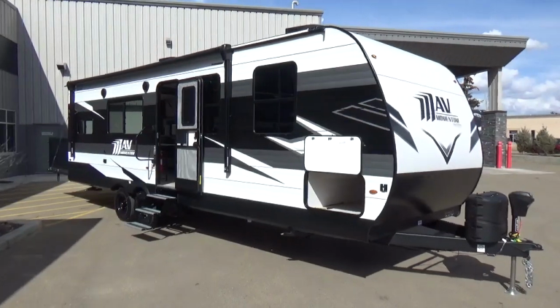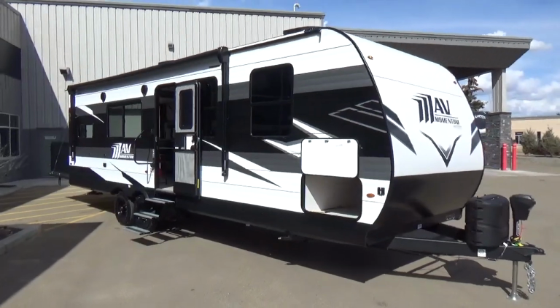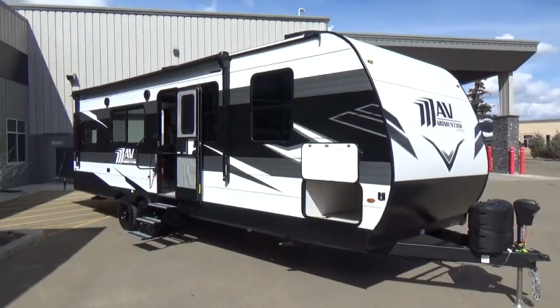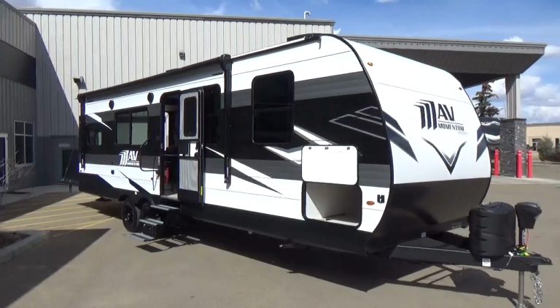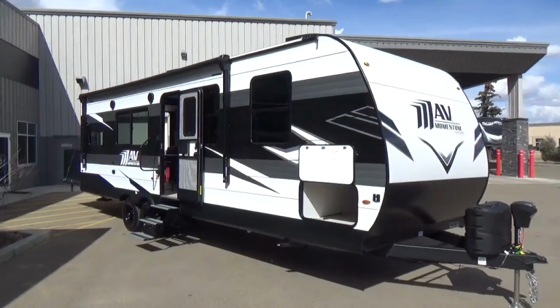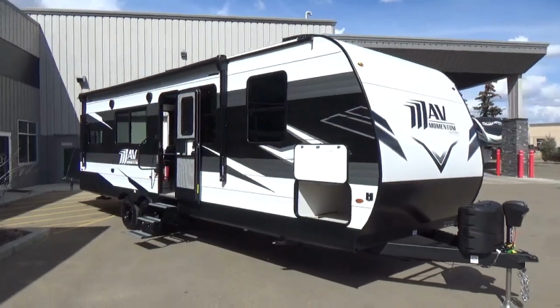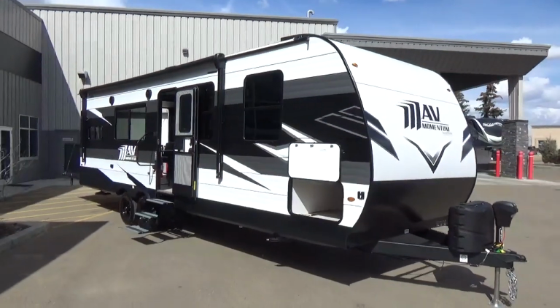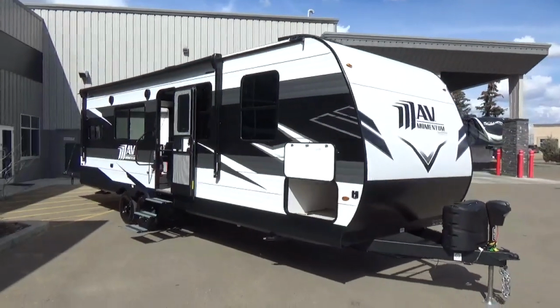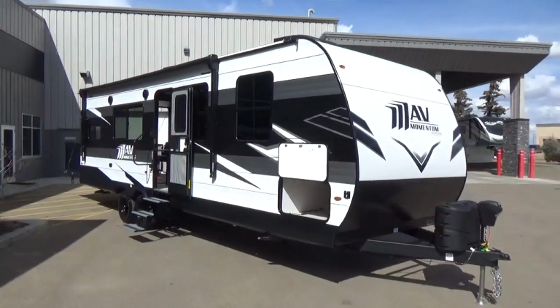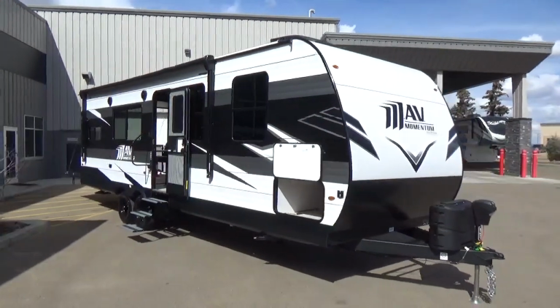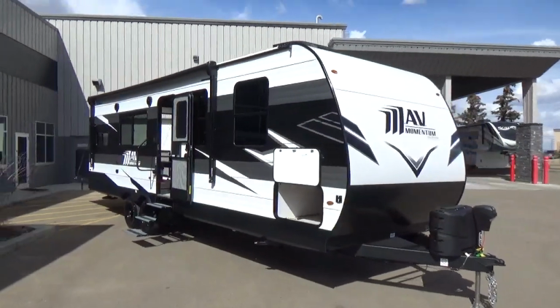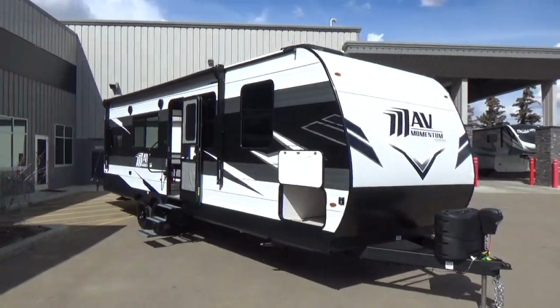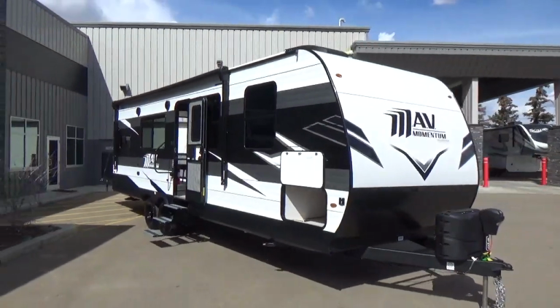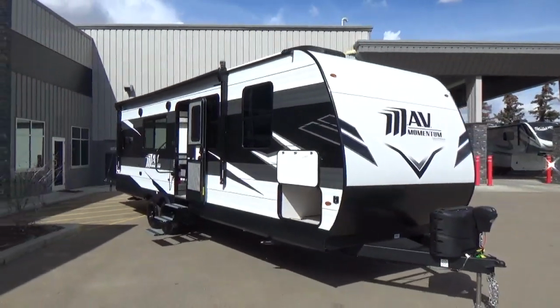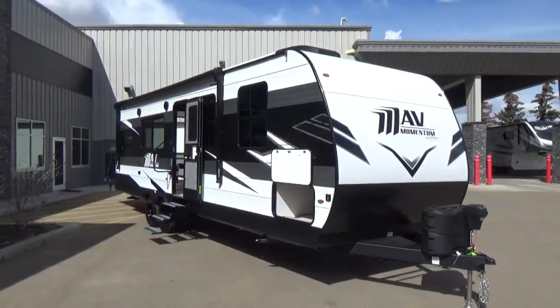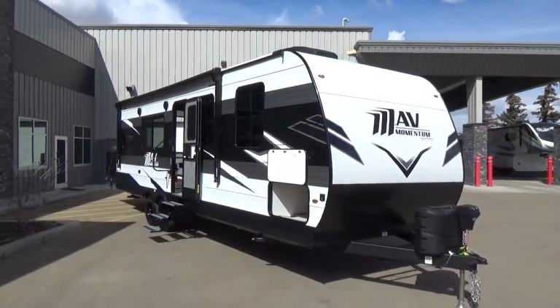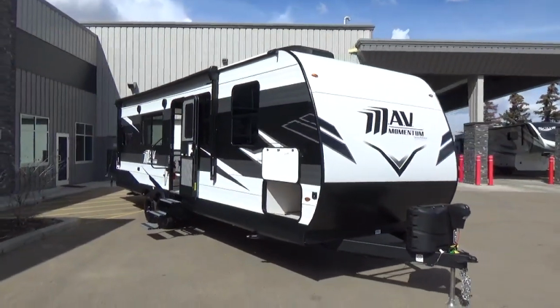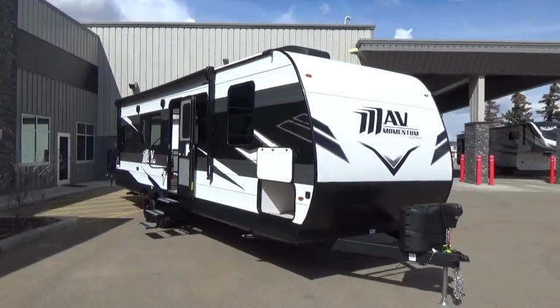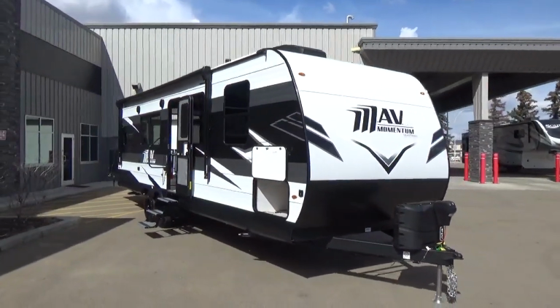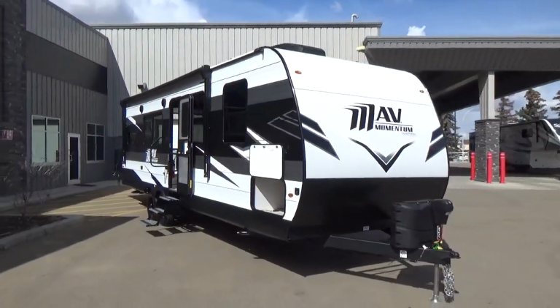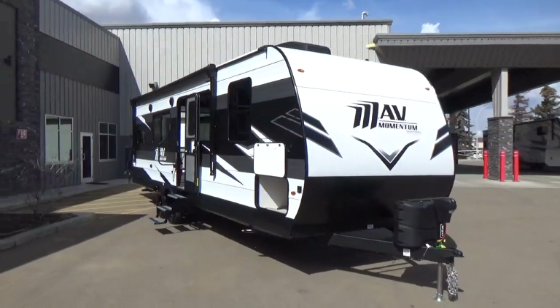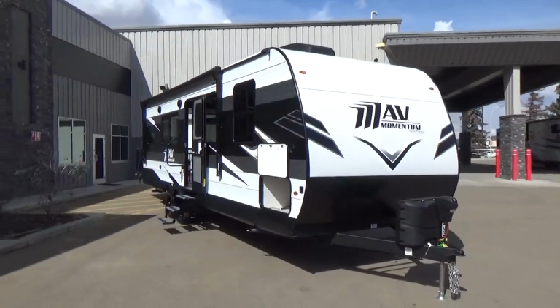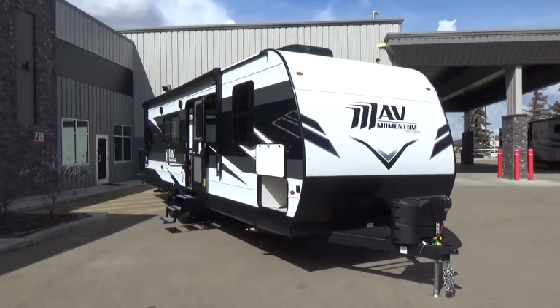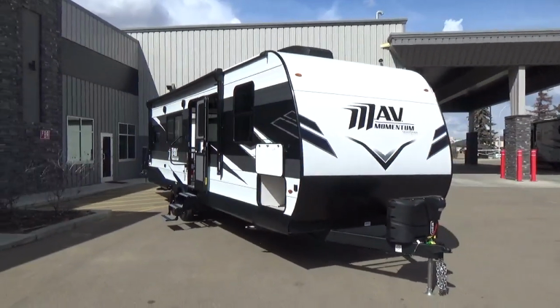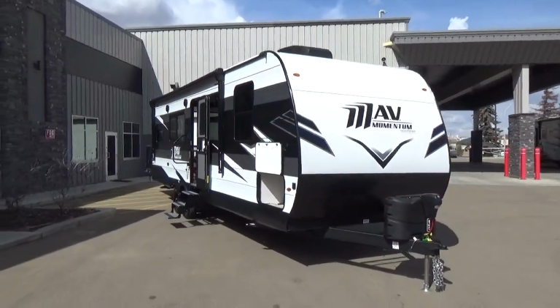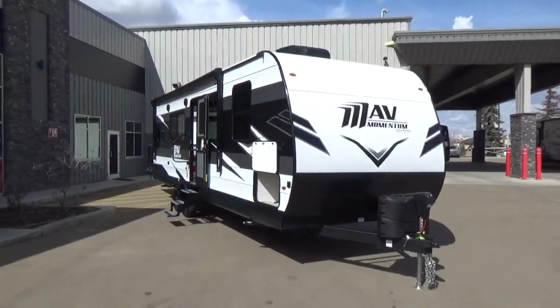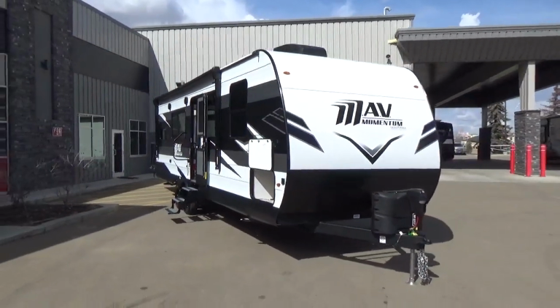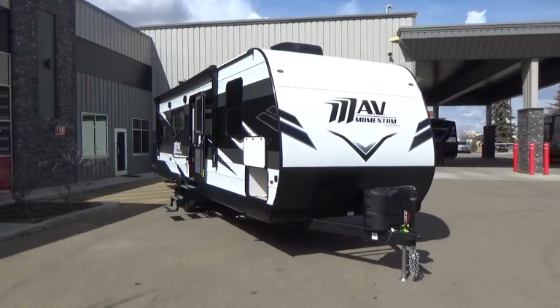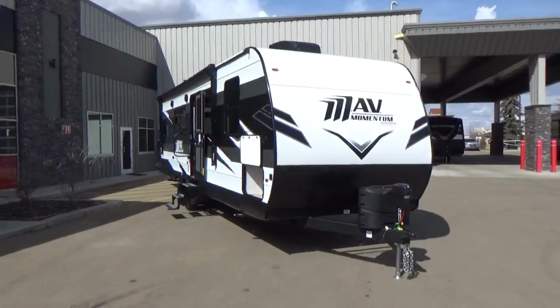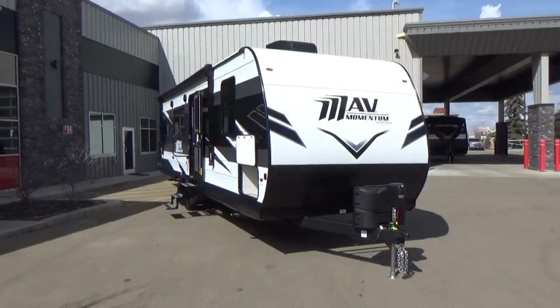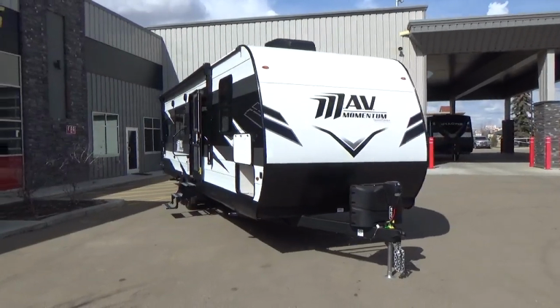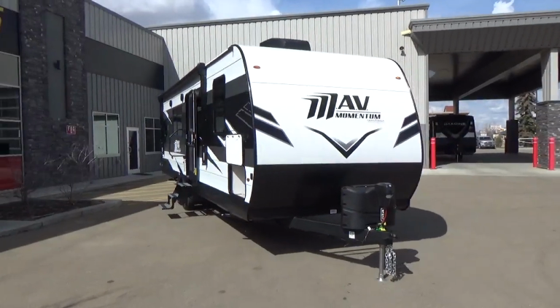Hello, my YouTube friends. It's Clayton Phillips, sales manager here at Woody's RV World in Leduc, Alberta, Canada.